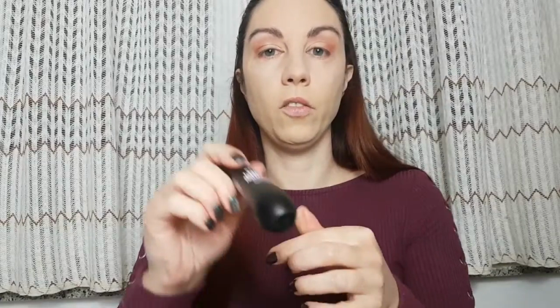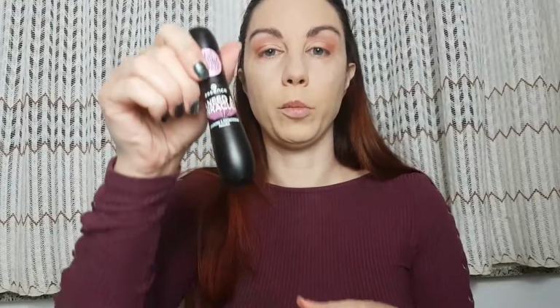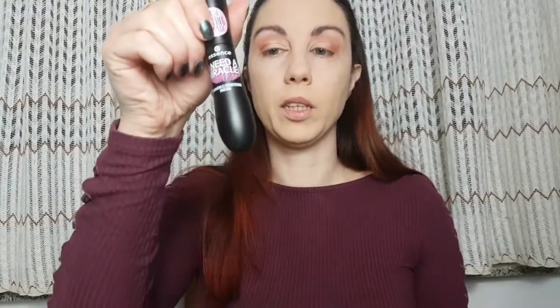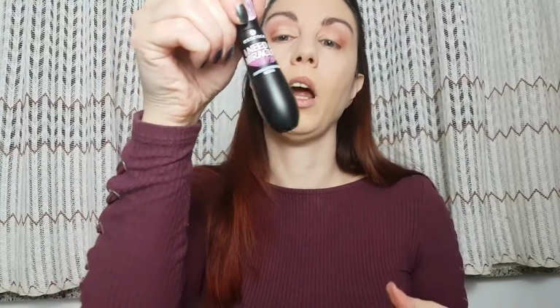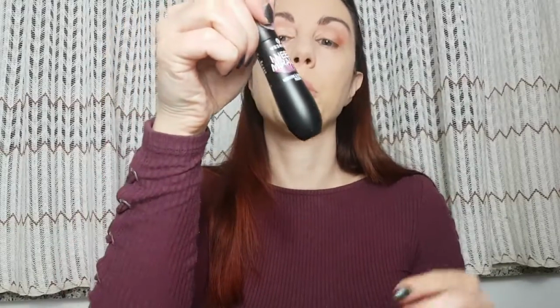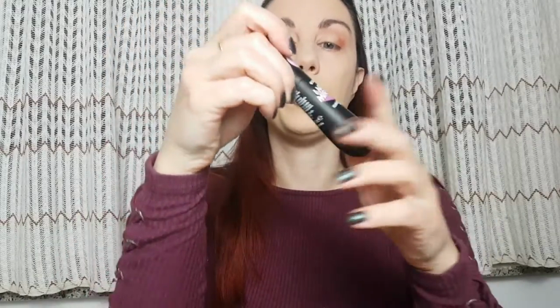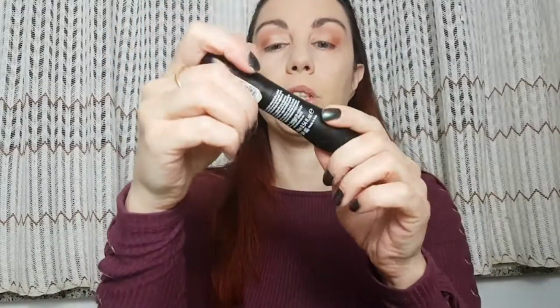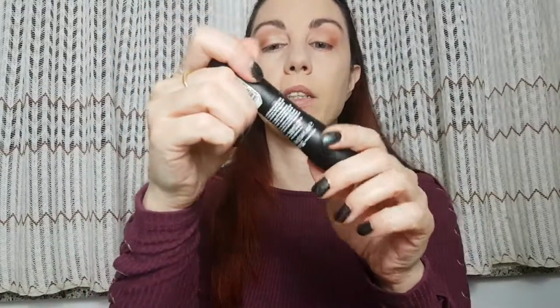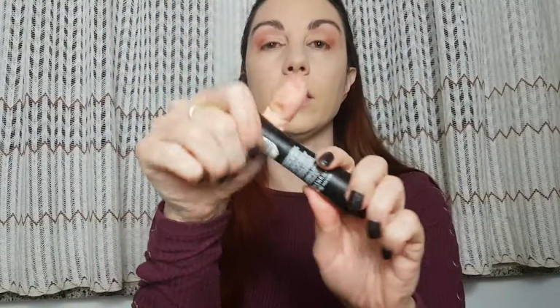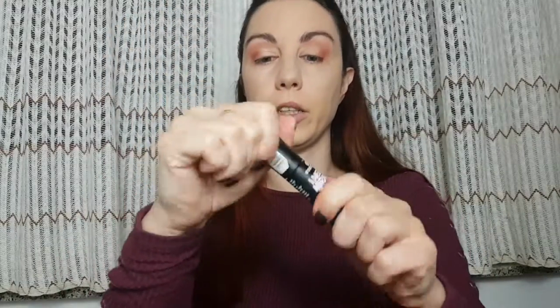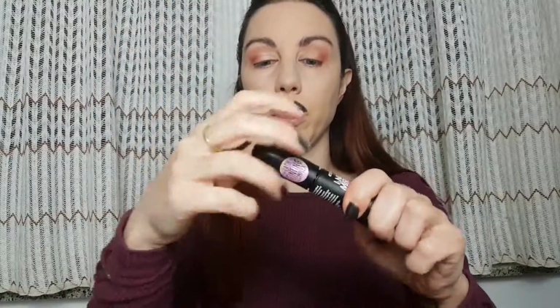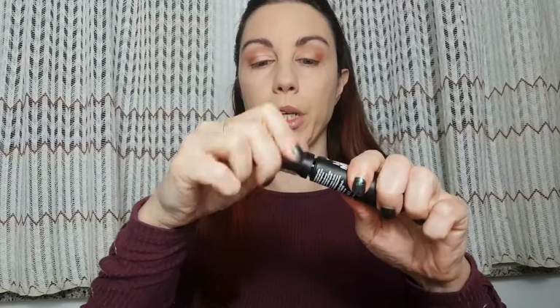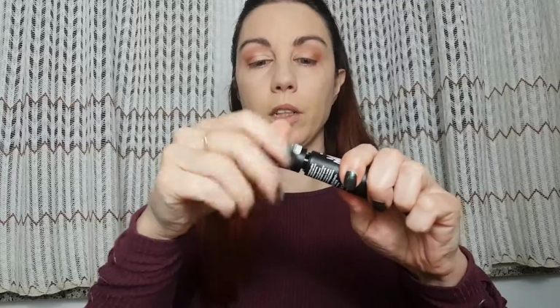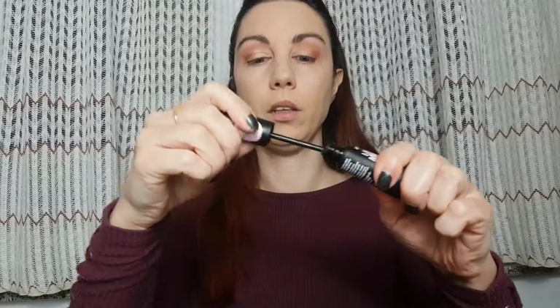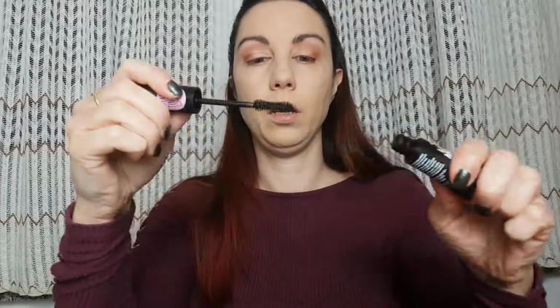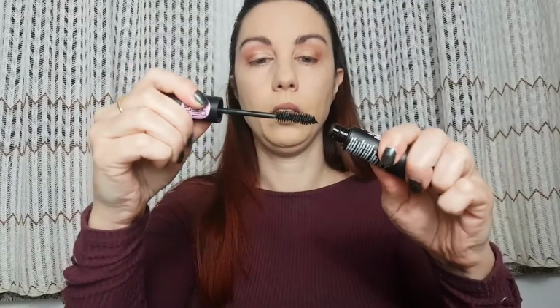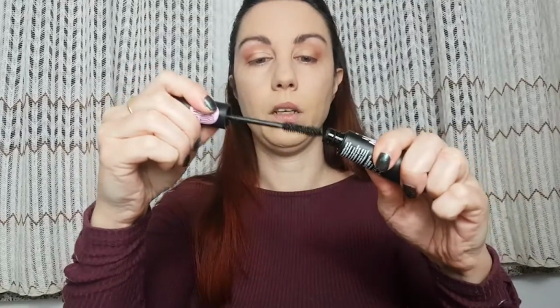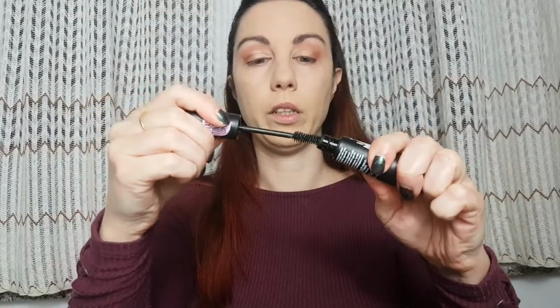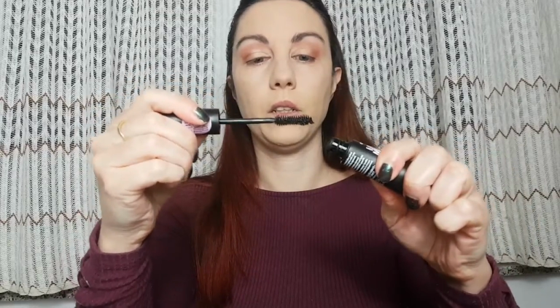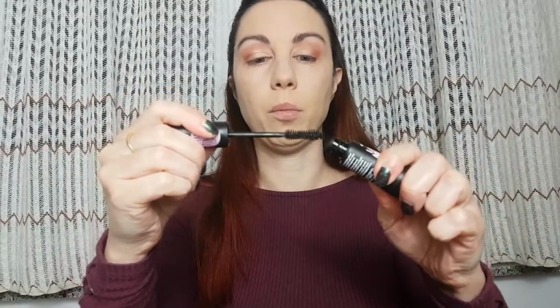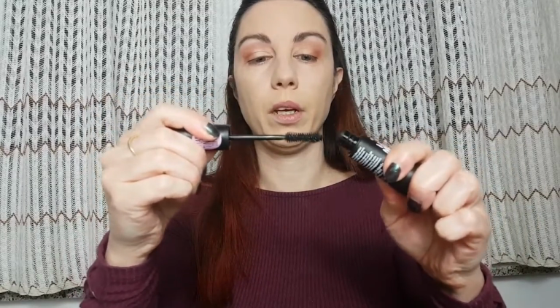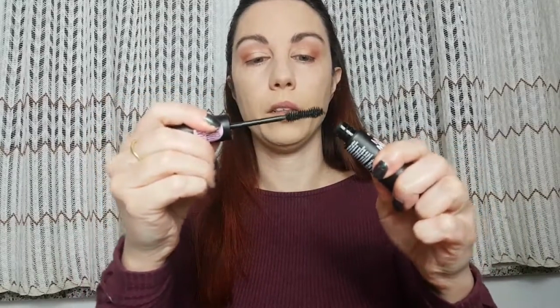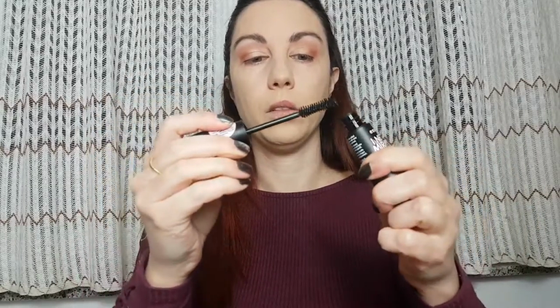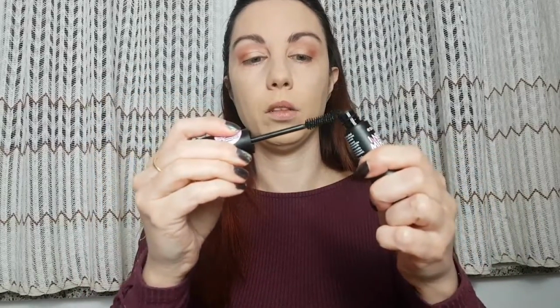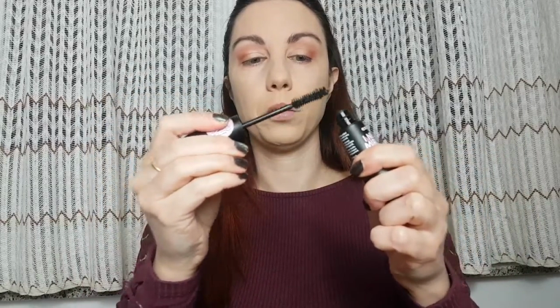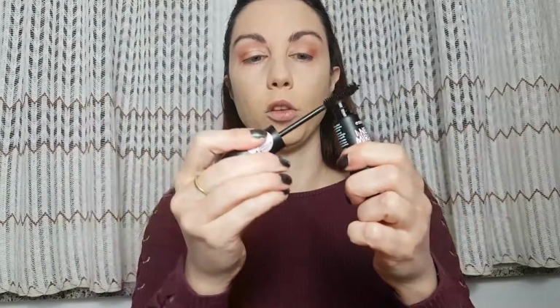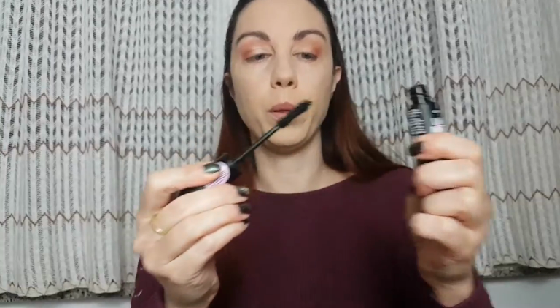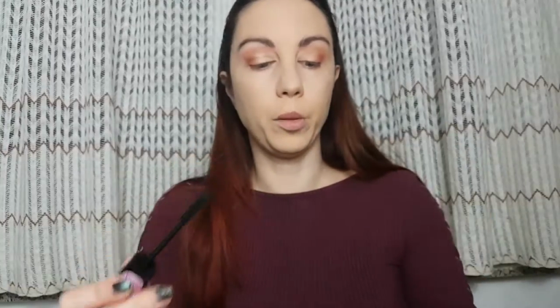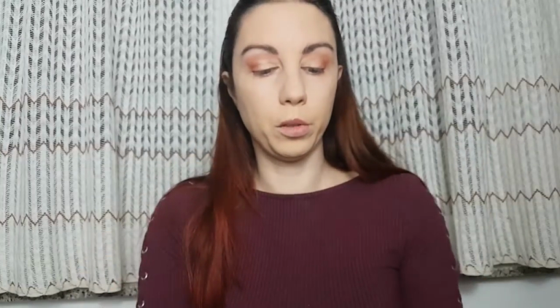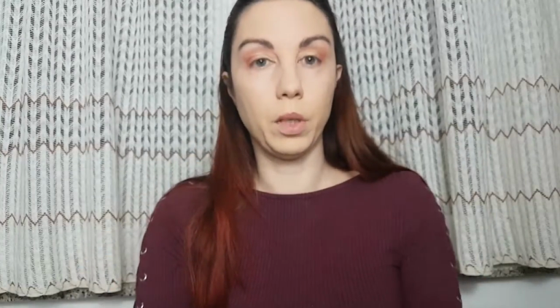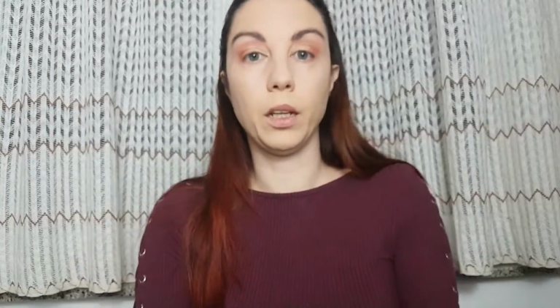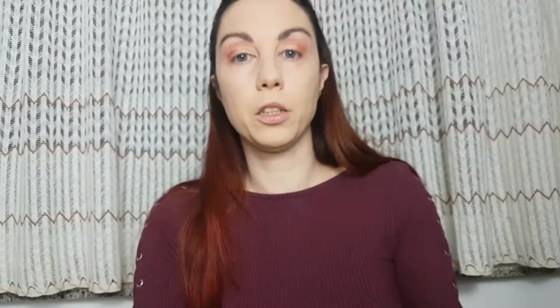For mascara I'm gonna use Essence I Need A Miracle, and I'm gonna apply it to the top and bottom eyelashes.